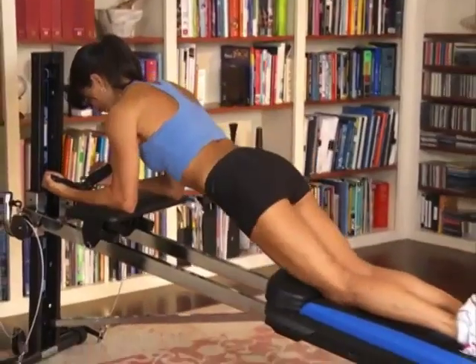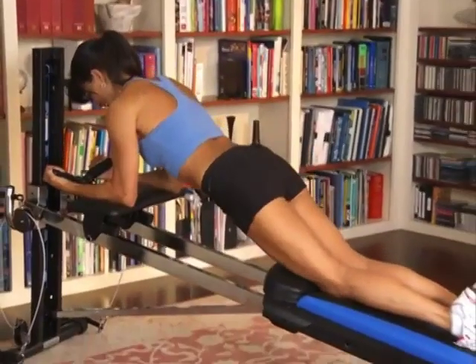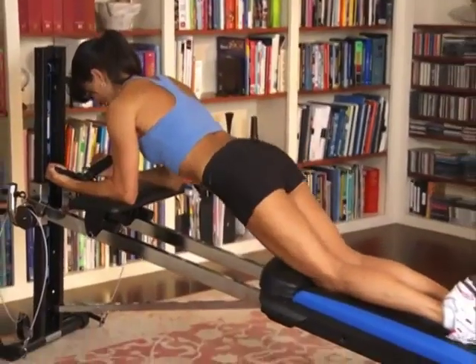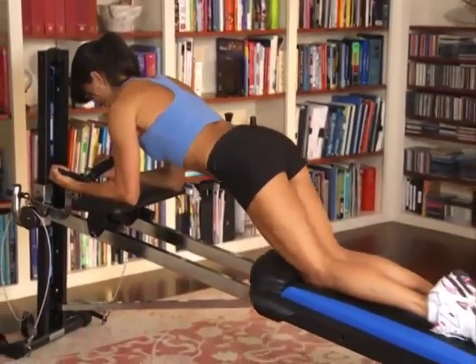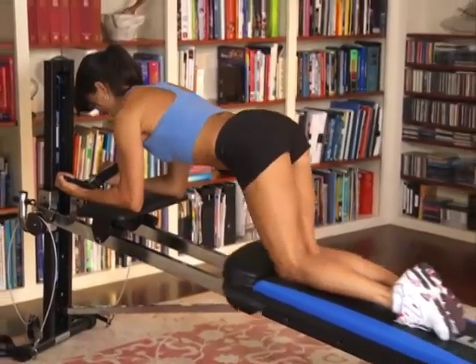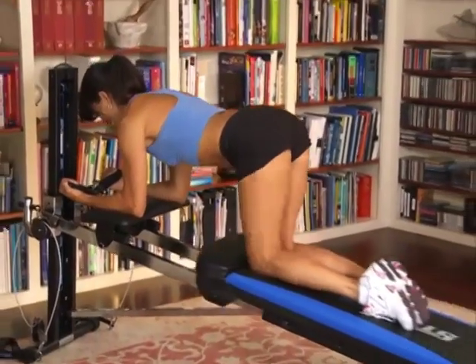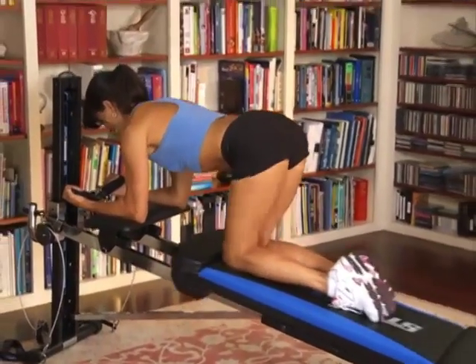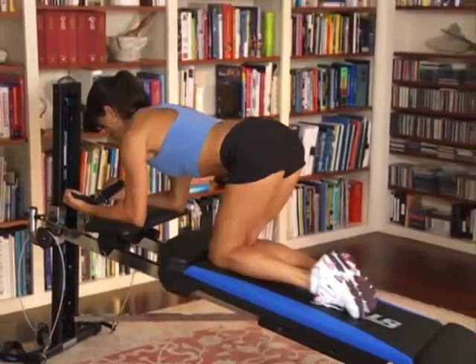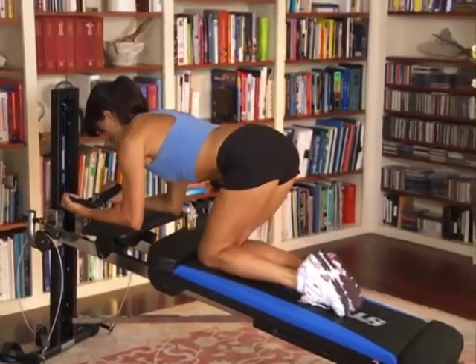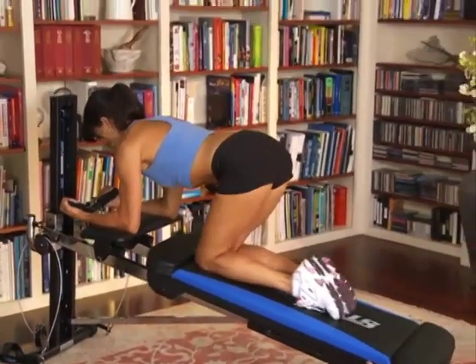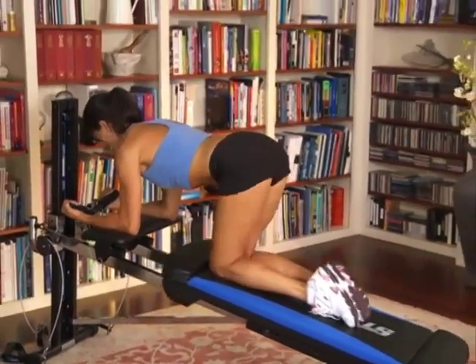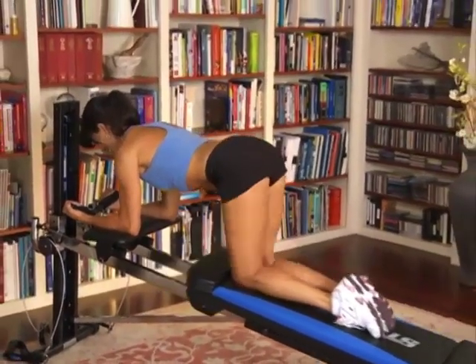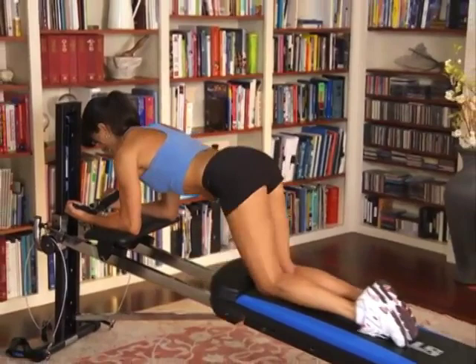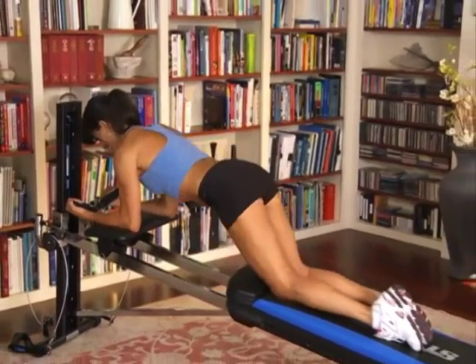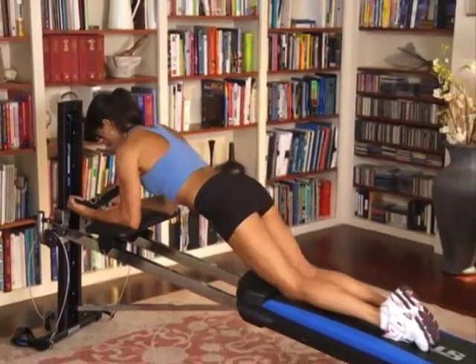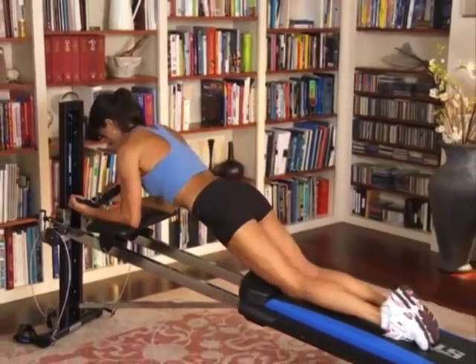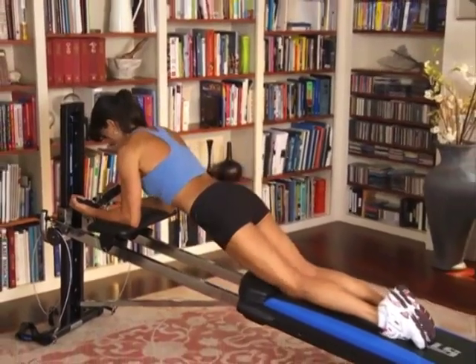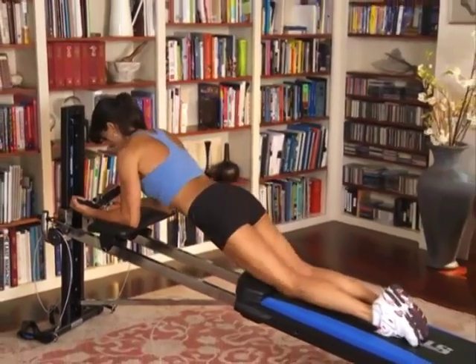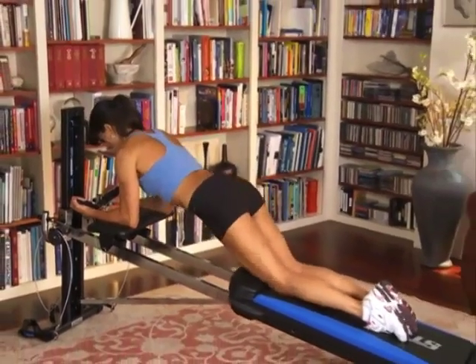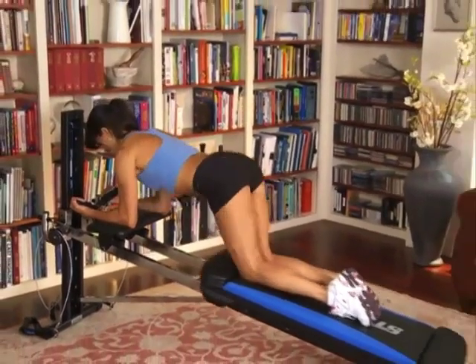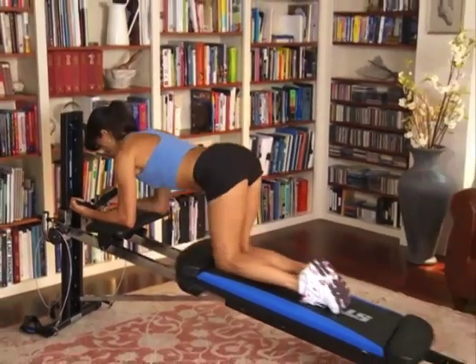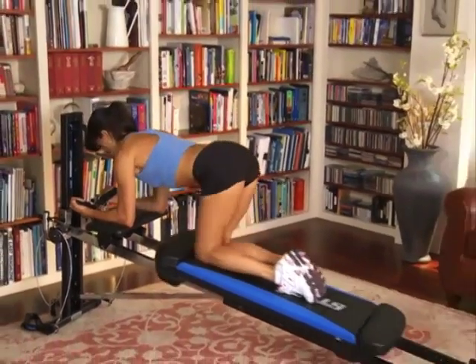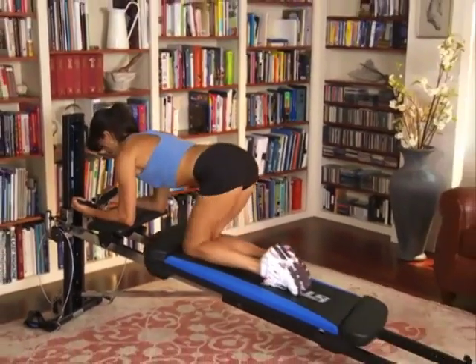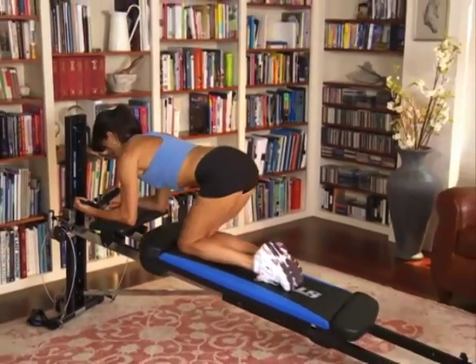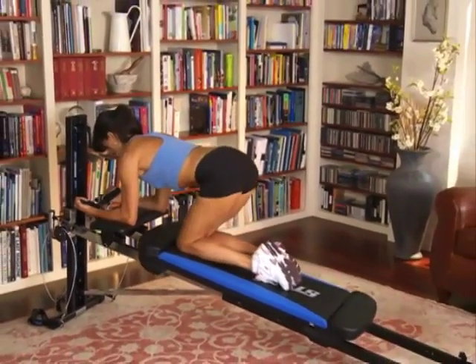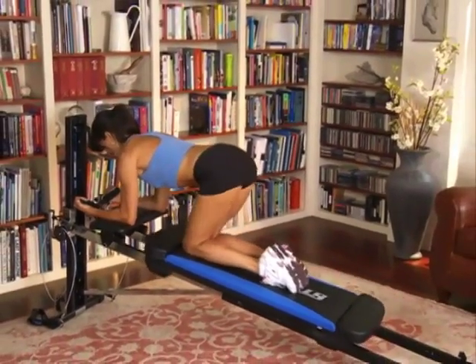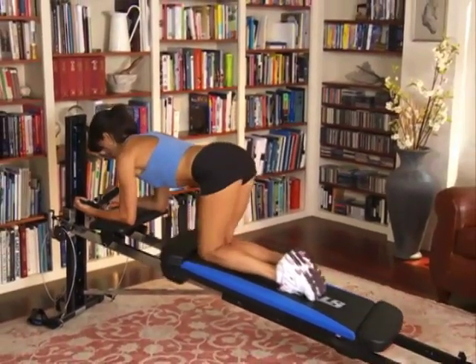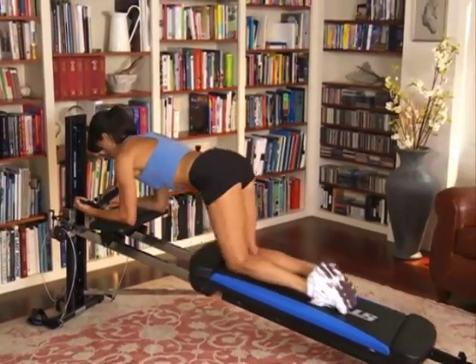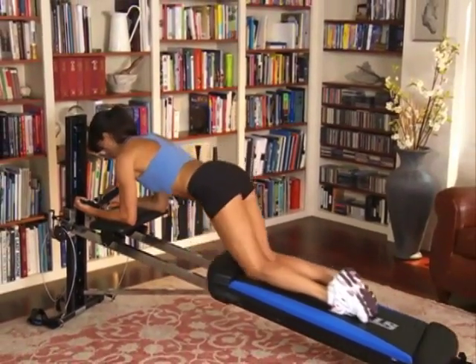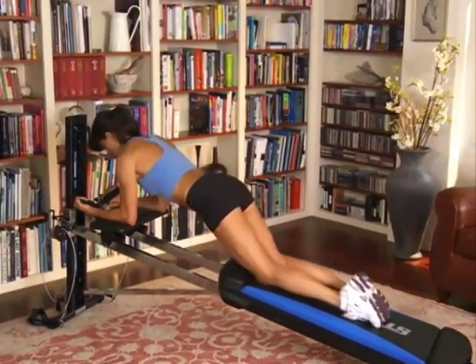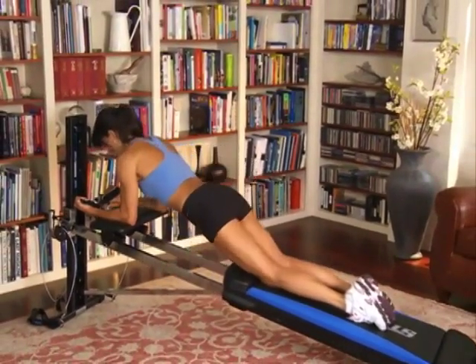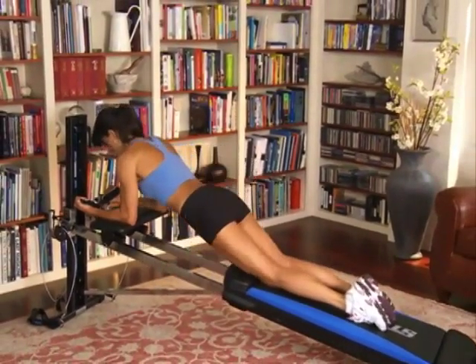Simply attach to your existing Total Gym and you've got the best ab-sculpting machine right in your own home.